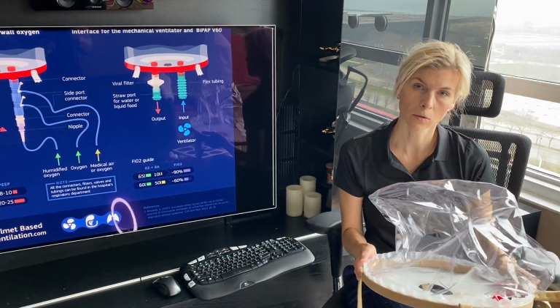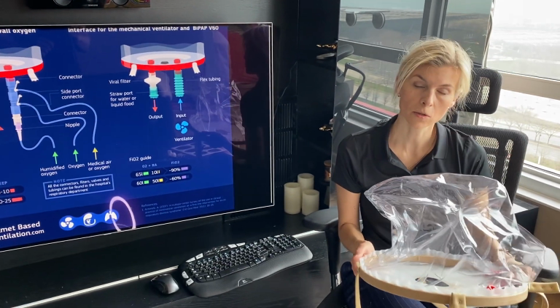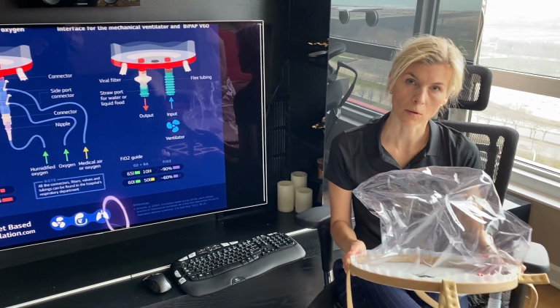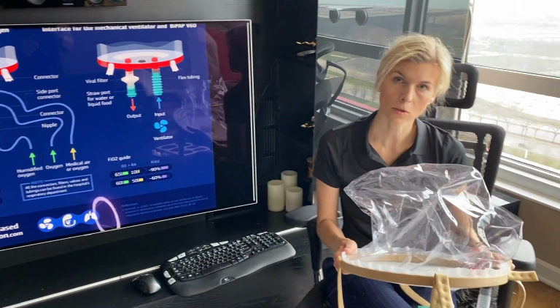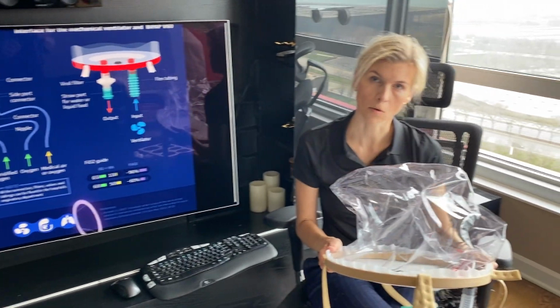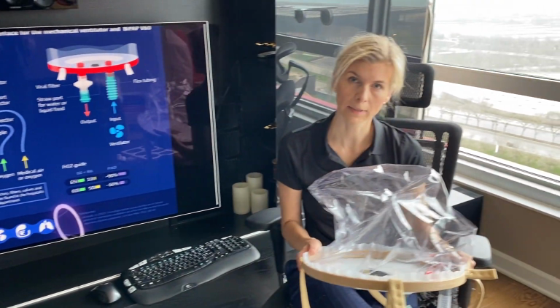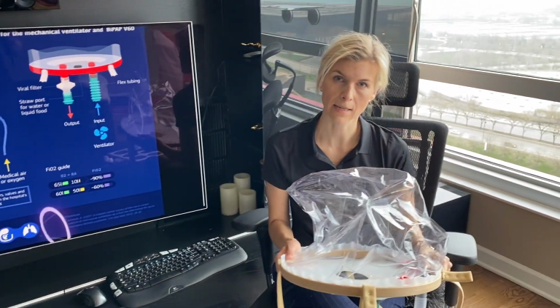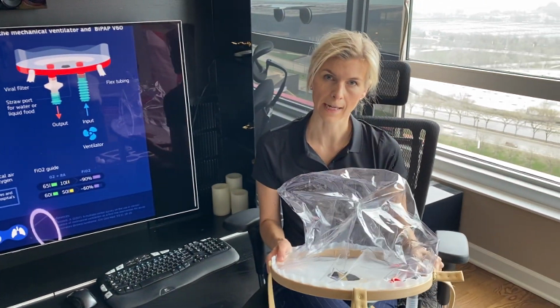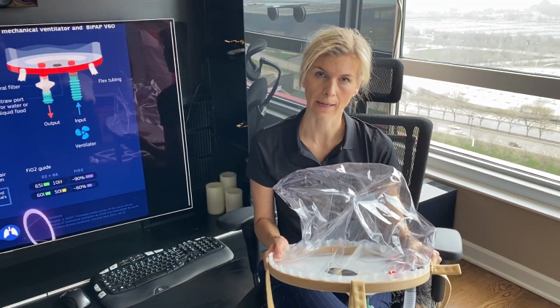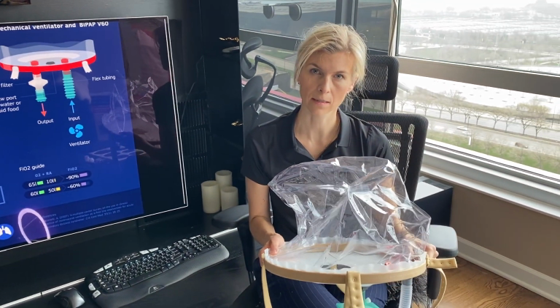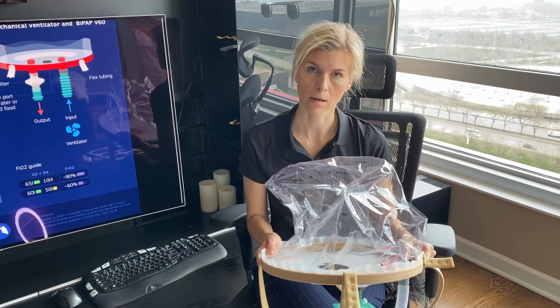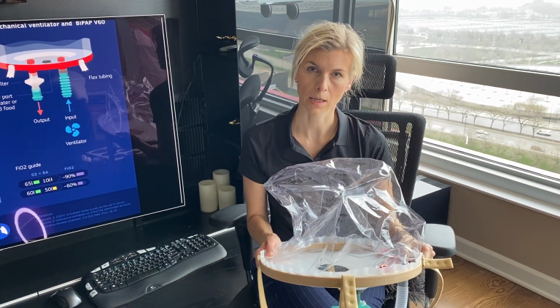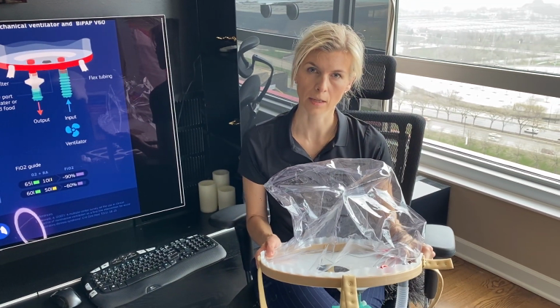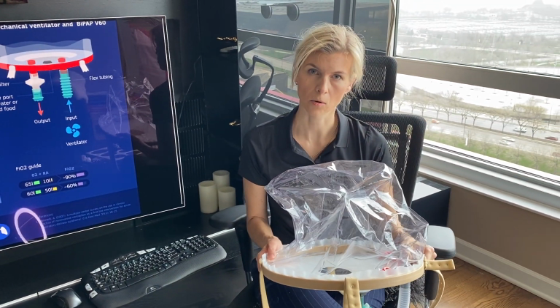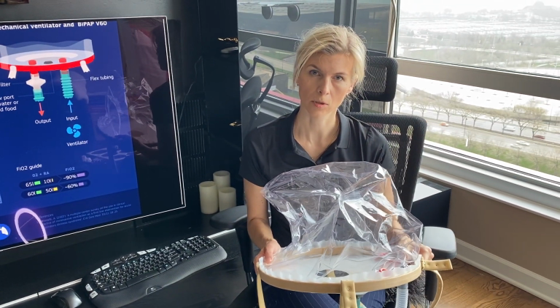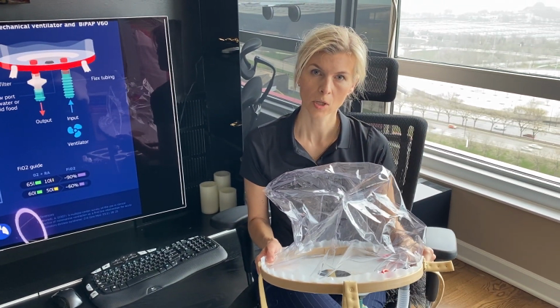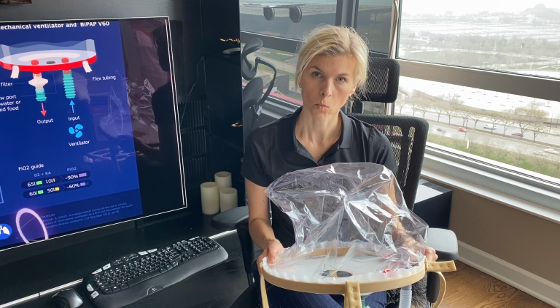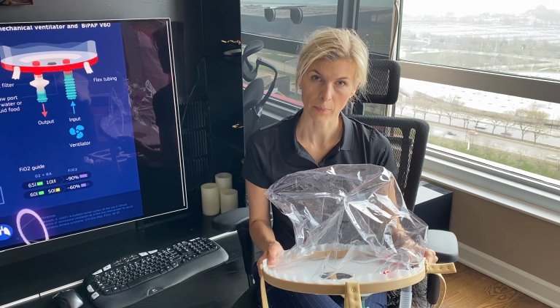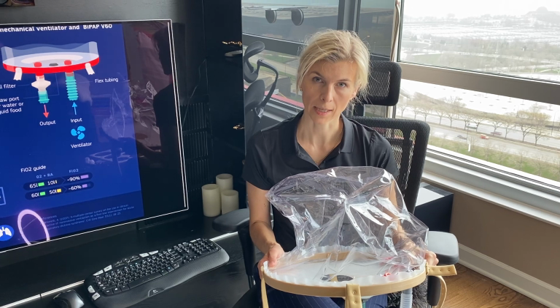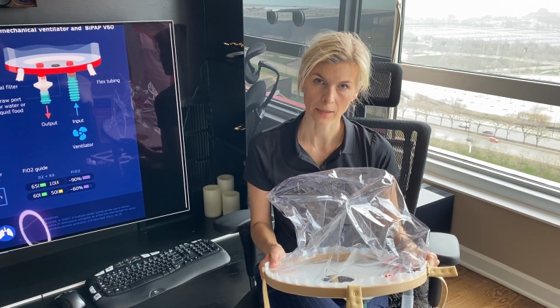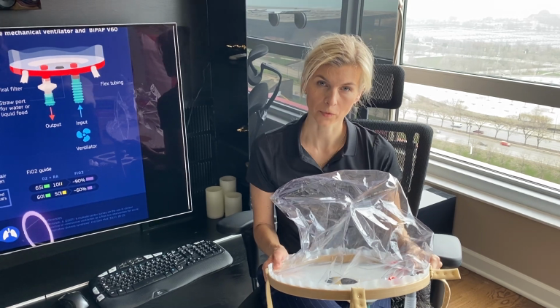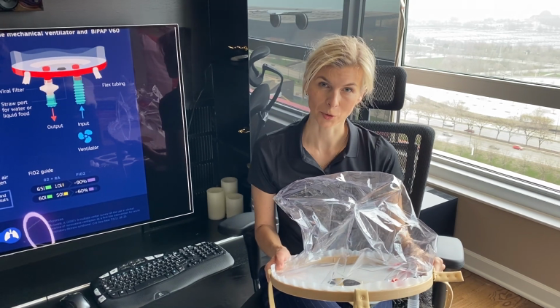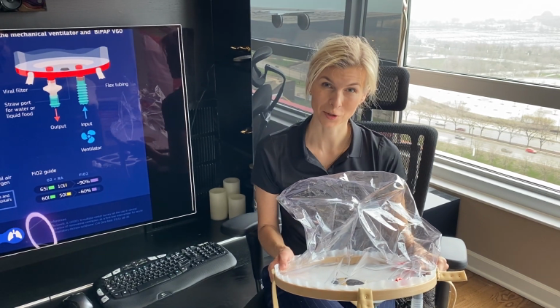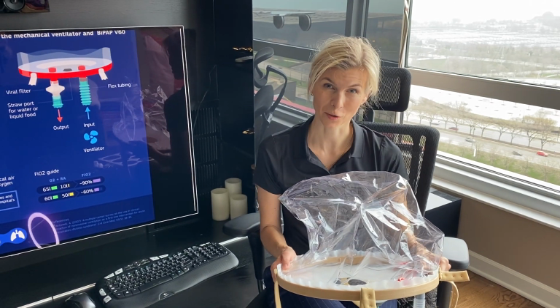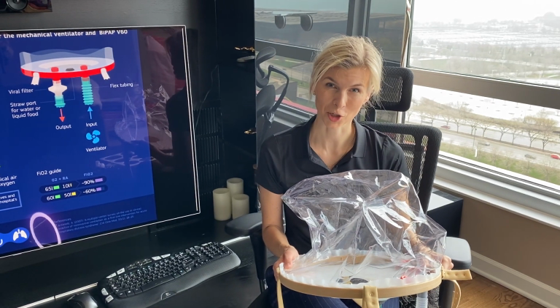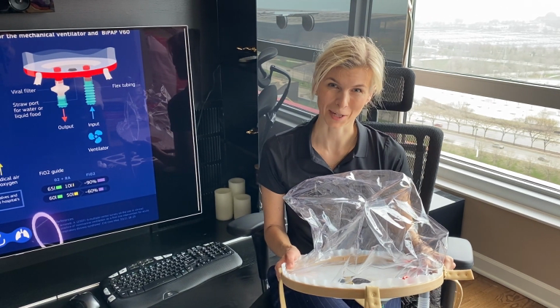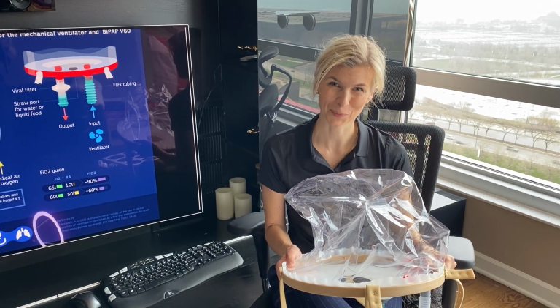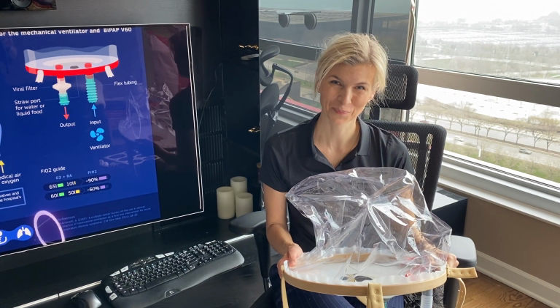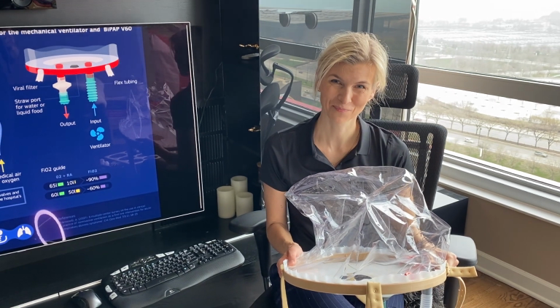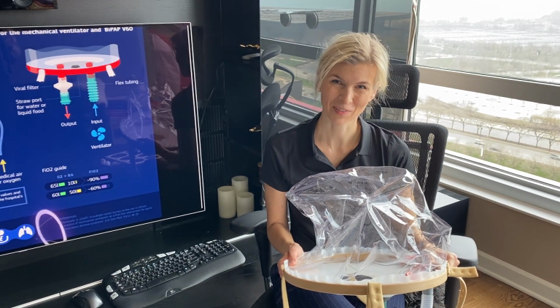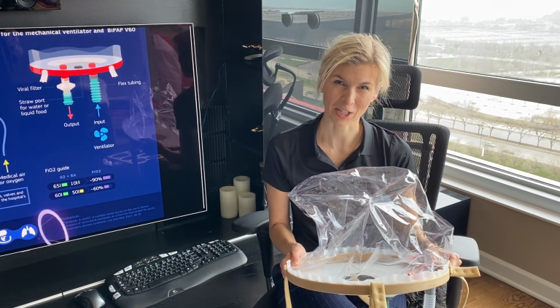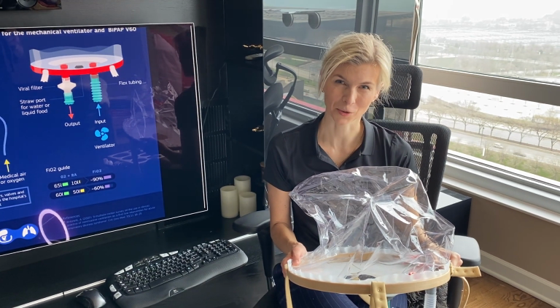You can see more on our infographics how to connect all these pieces together. All these guidelines are on our website from University of Chicago. Thank you.